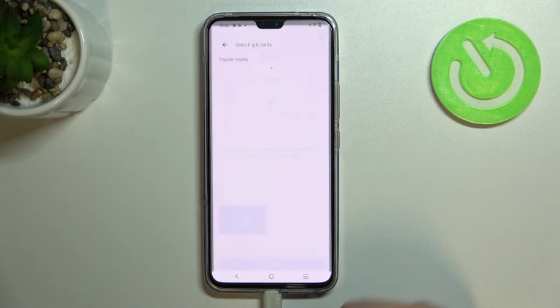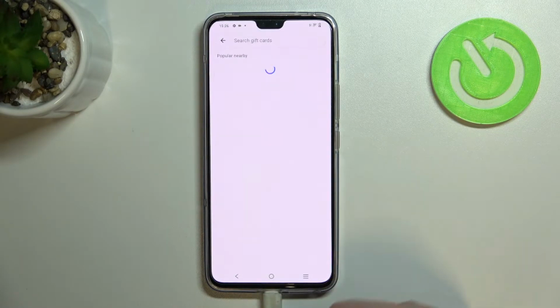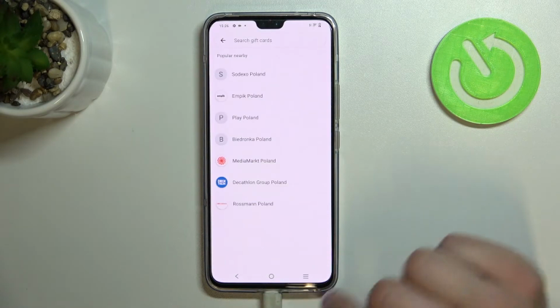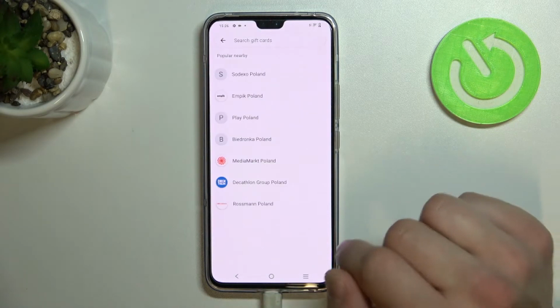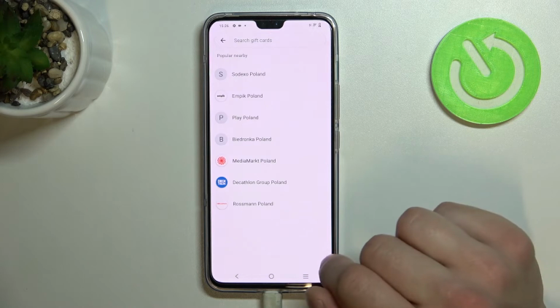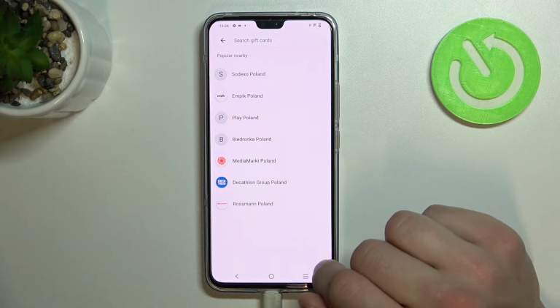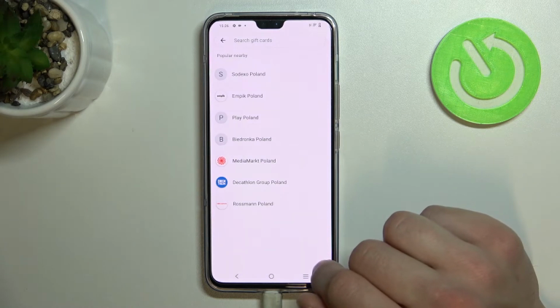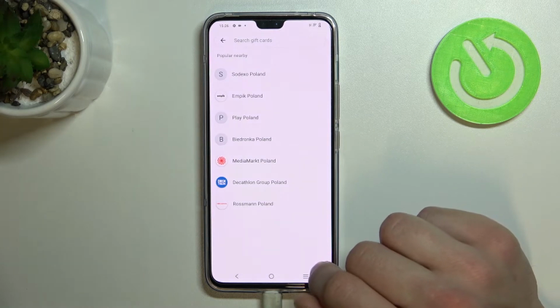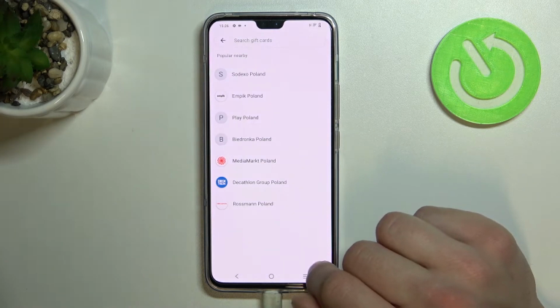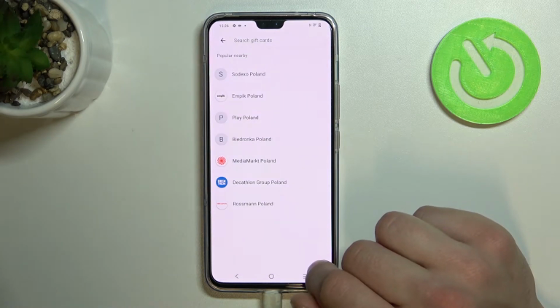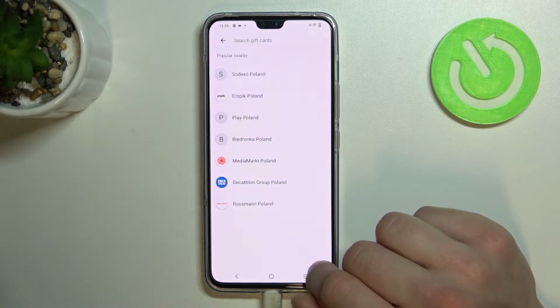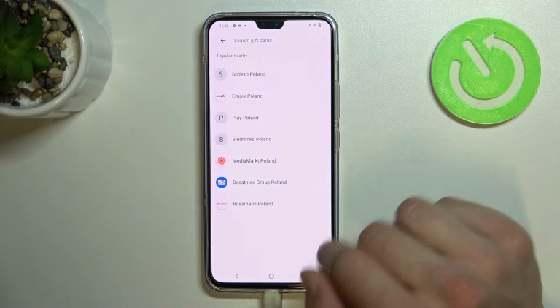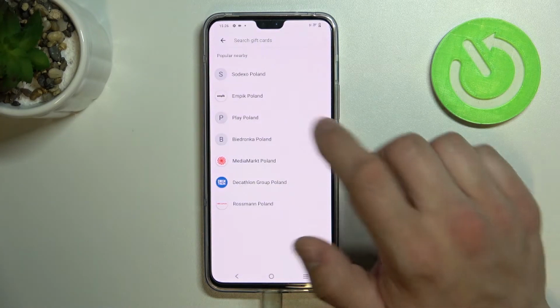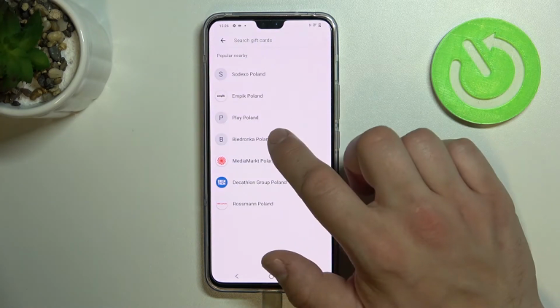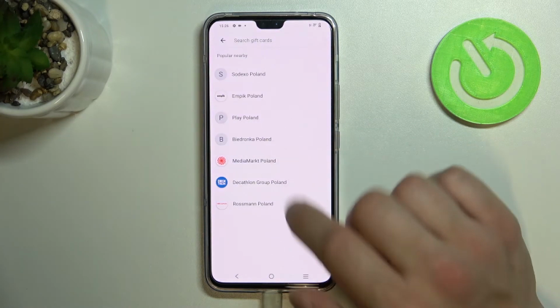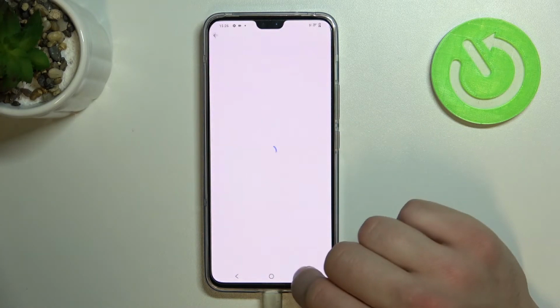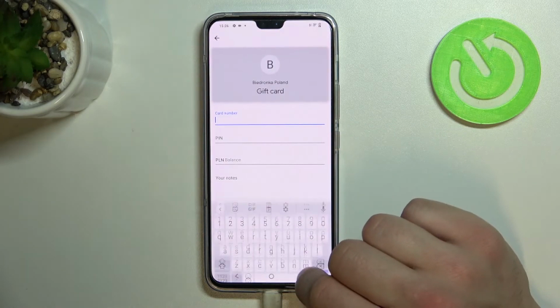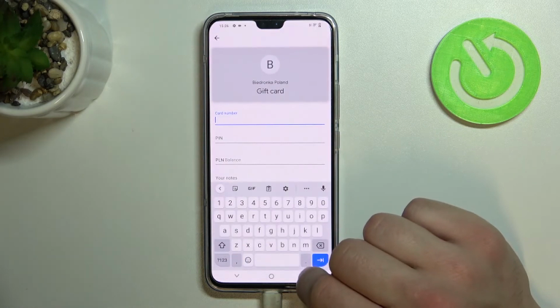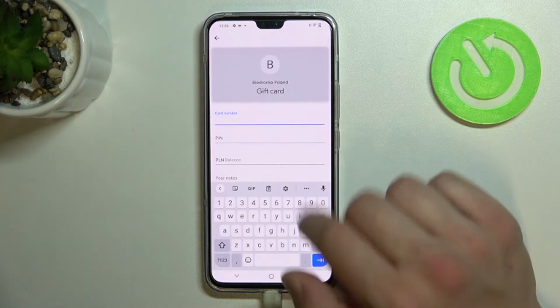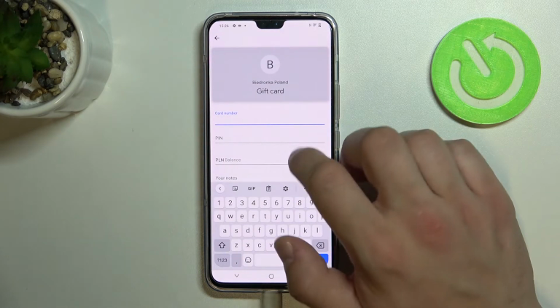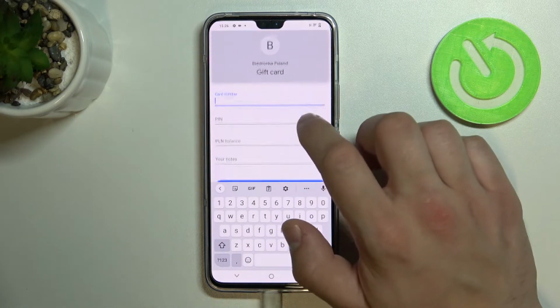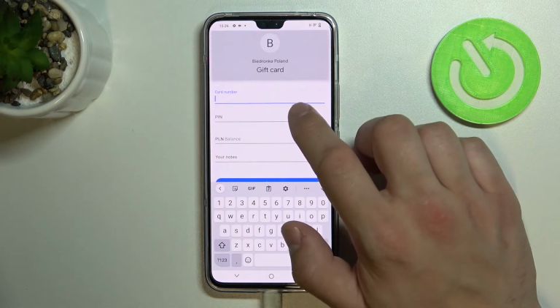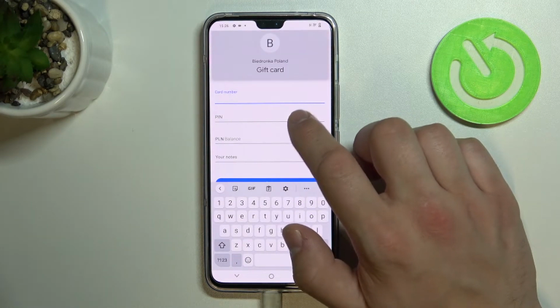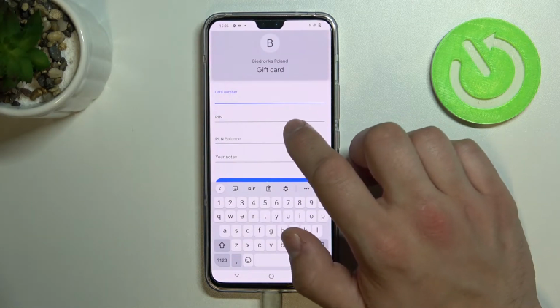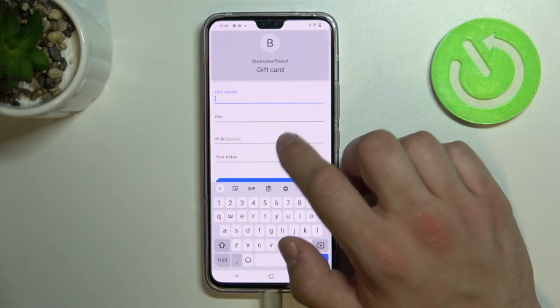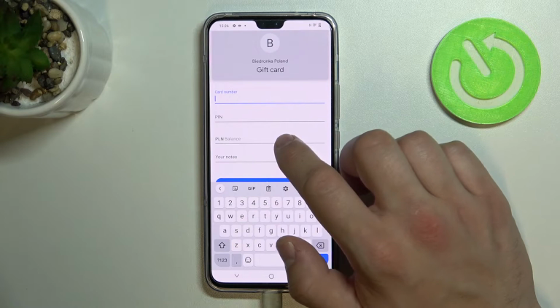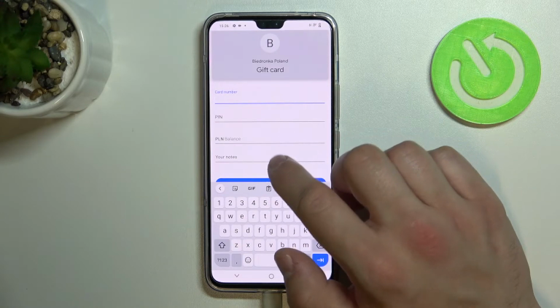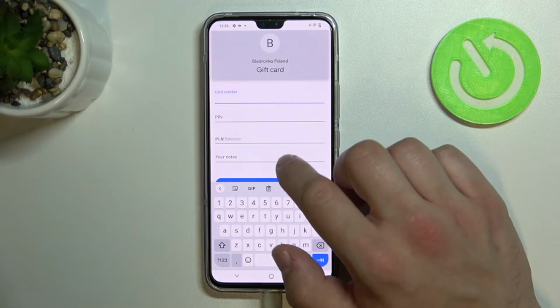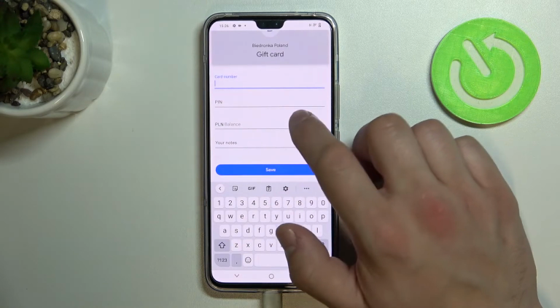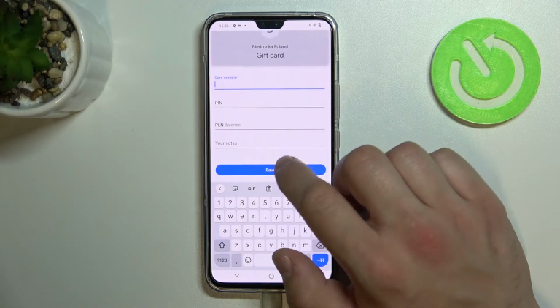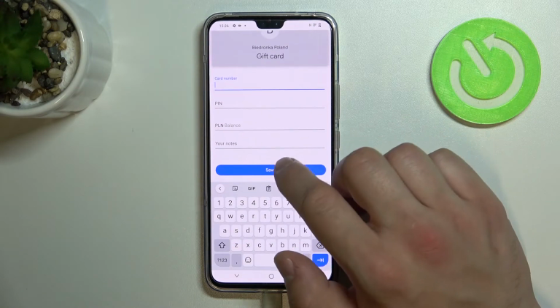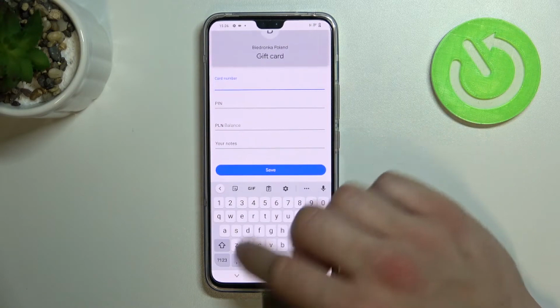Now let's select gift card and similar to loyalty card select the shop, enter the card number, pin, balance, your notes and tap save.